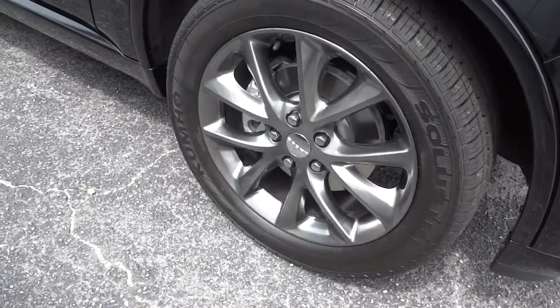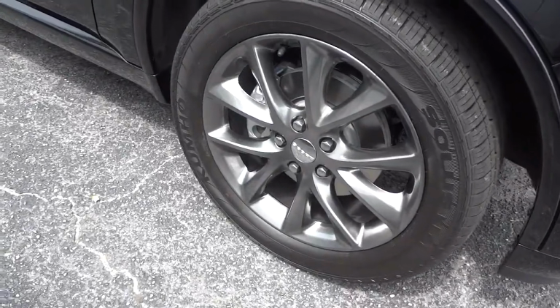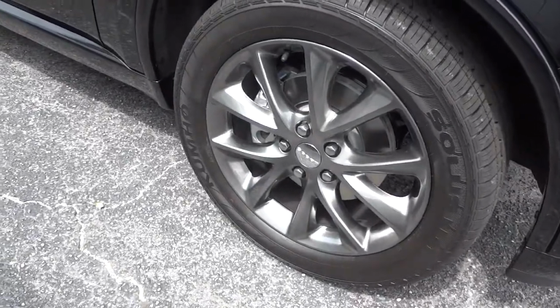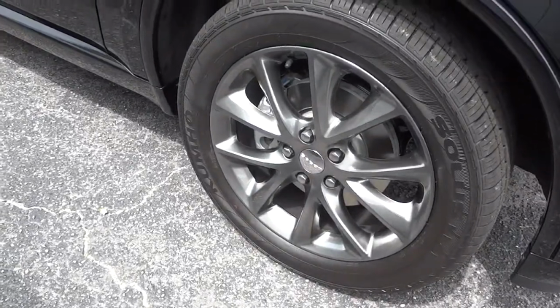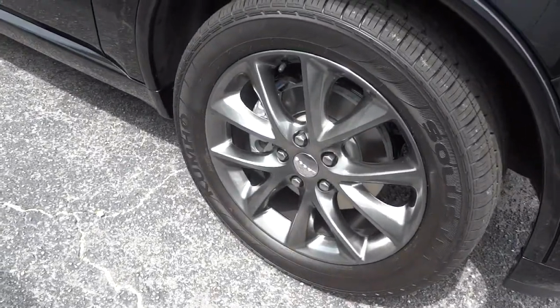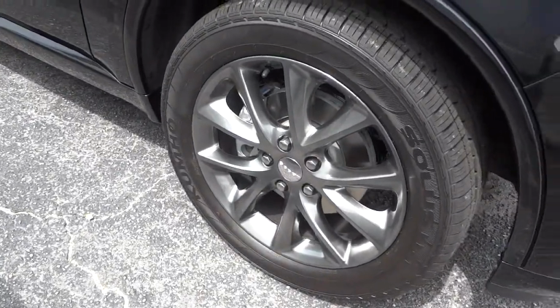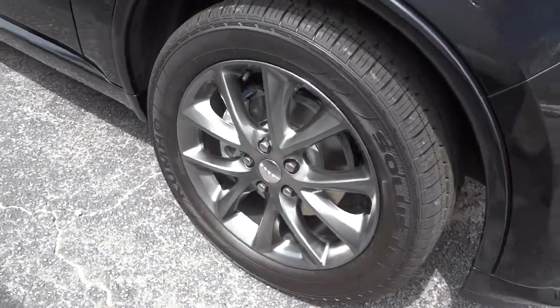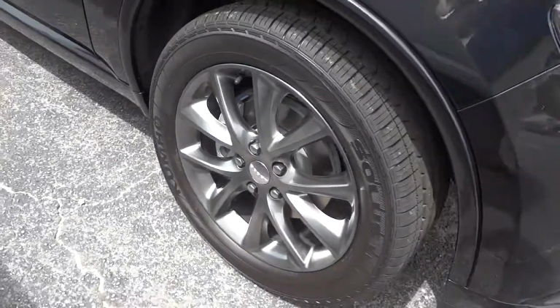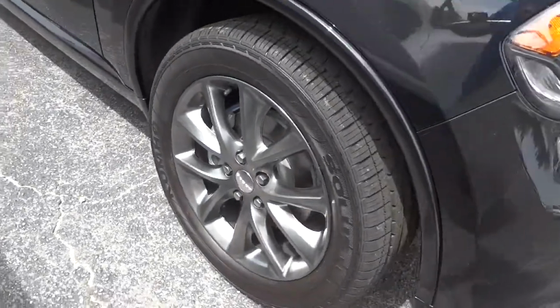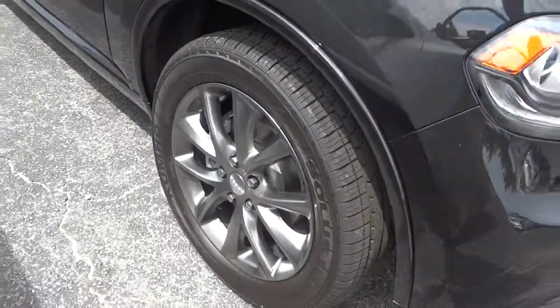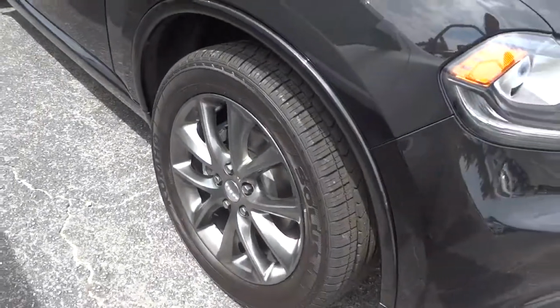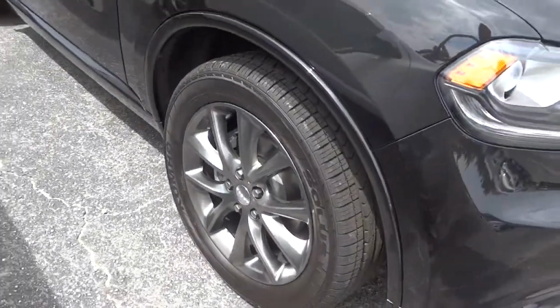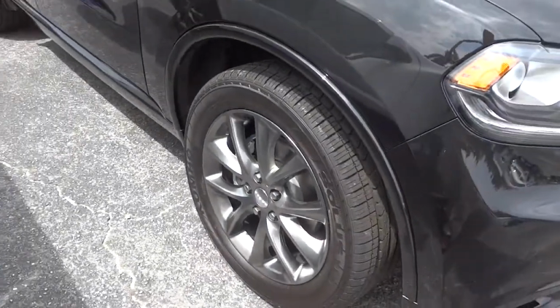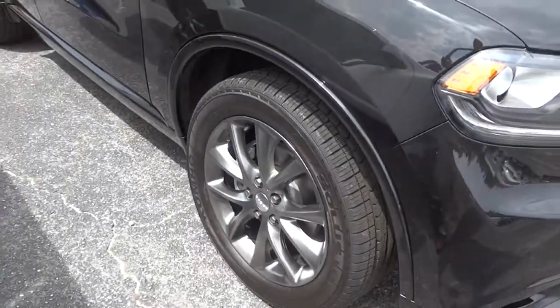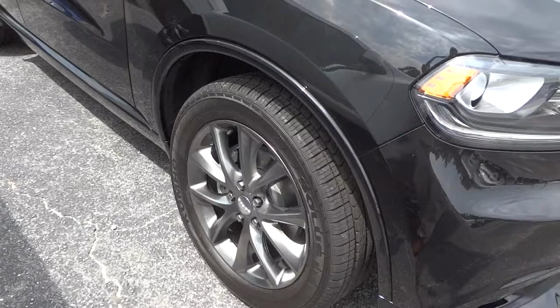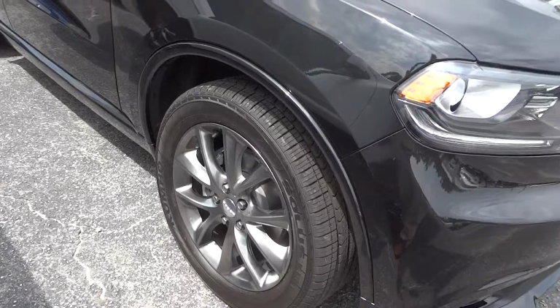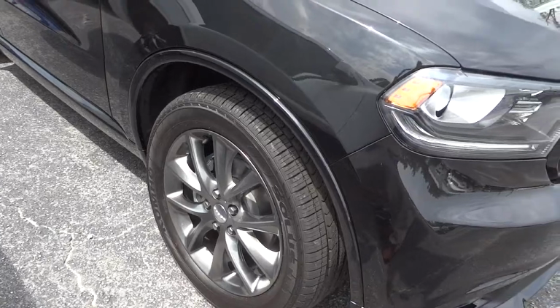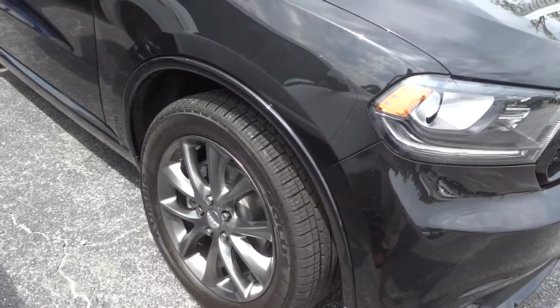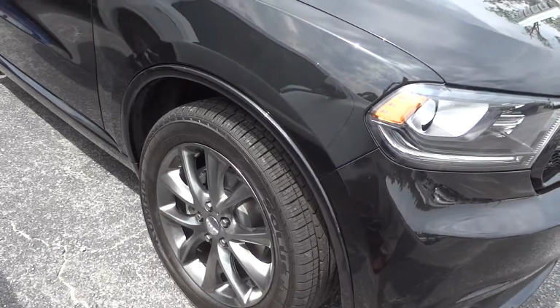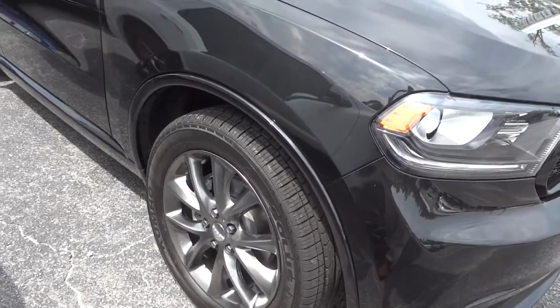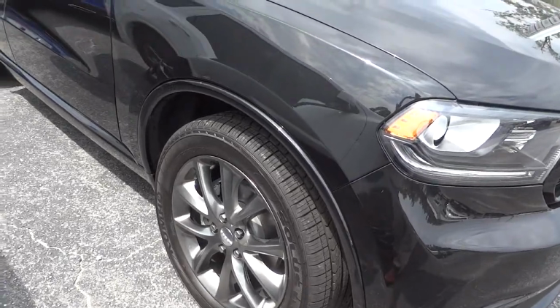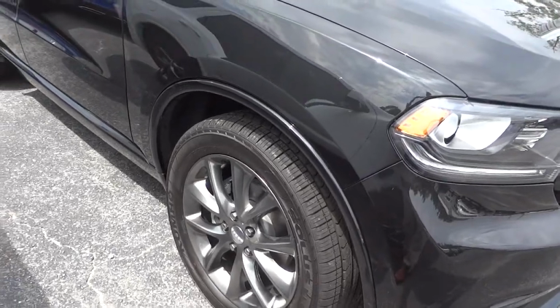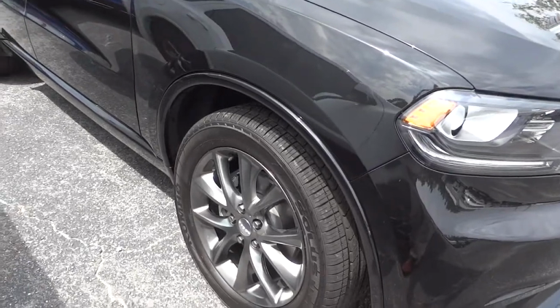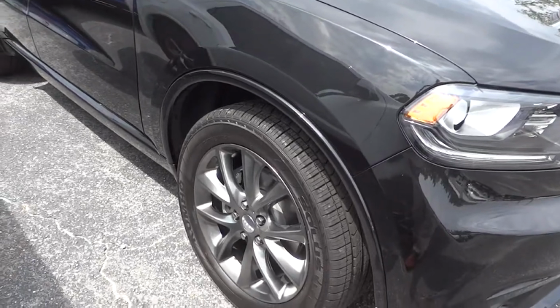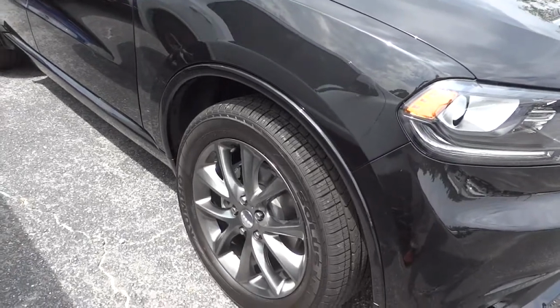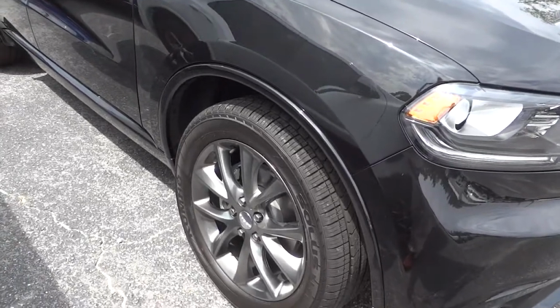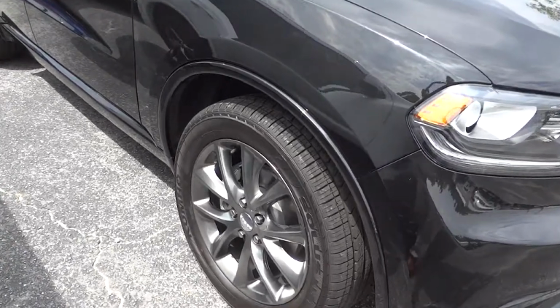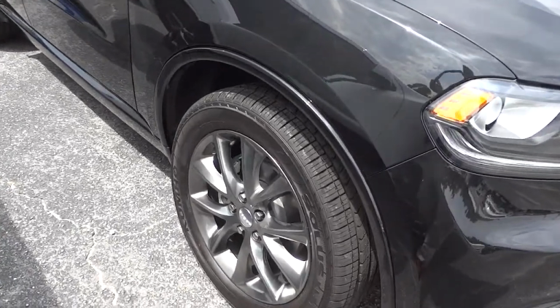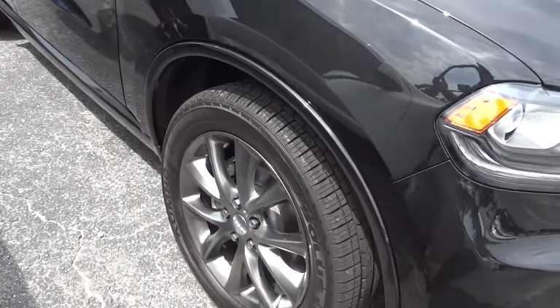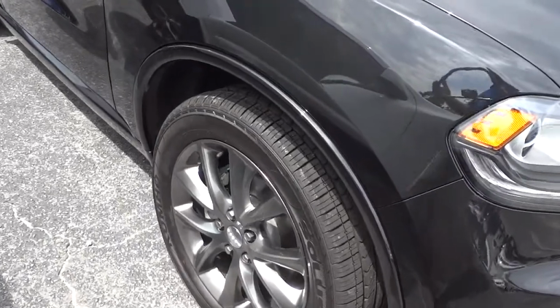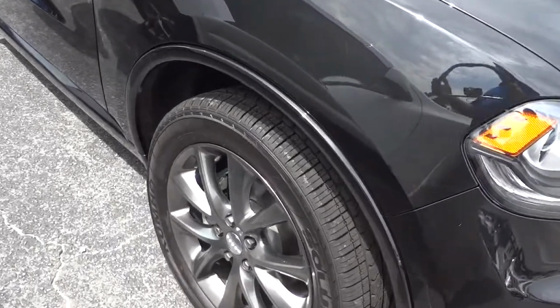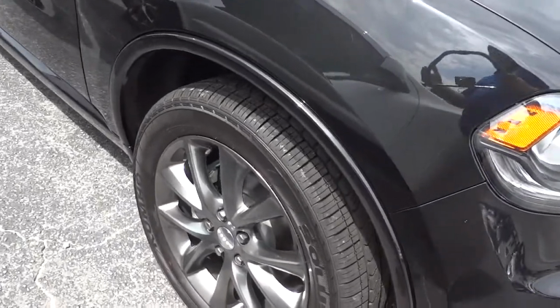Here you've got the 20-inch aluminum wheels. They're not completely black but they're darkened and have a little bit of gloss — like a semi-gloss finish.